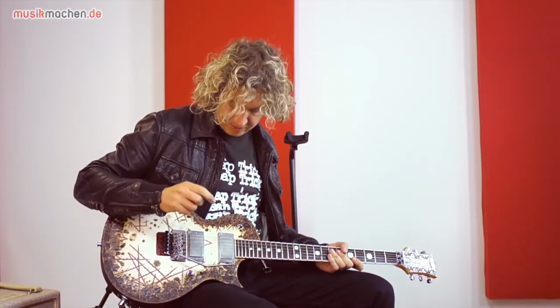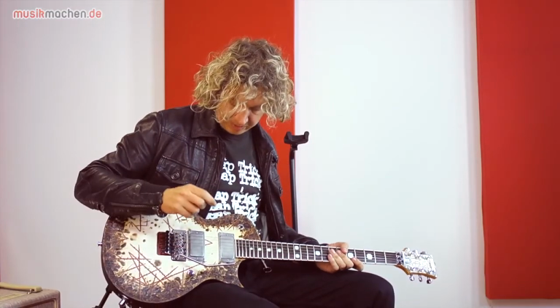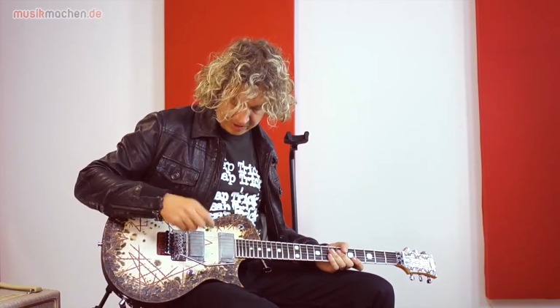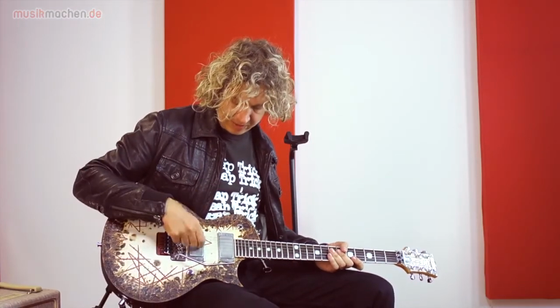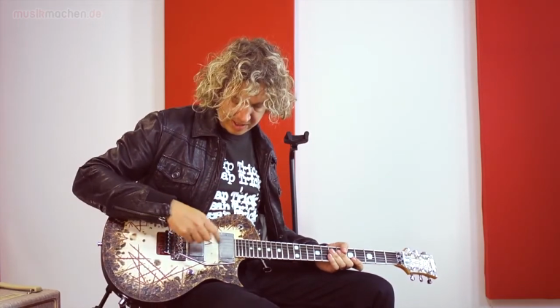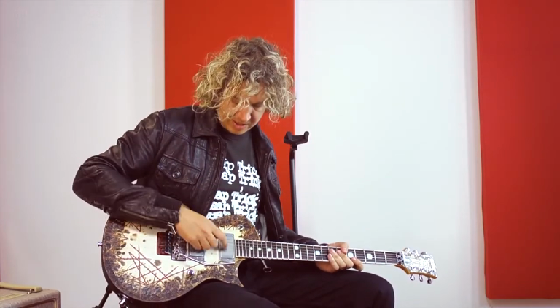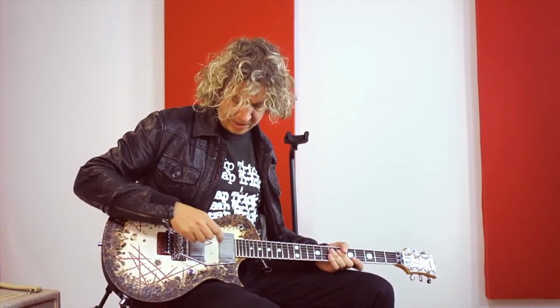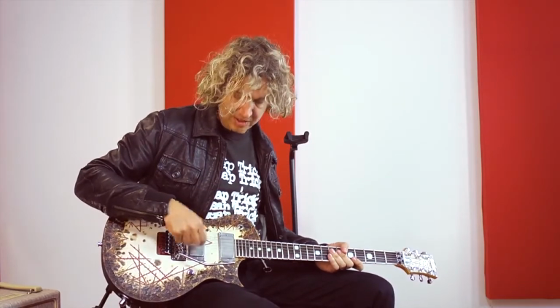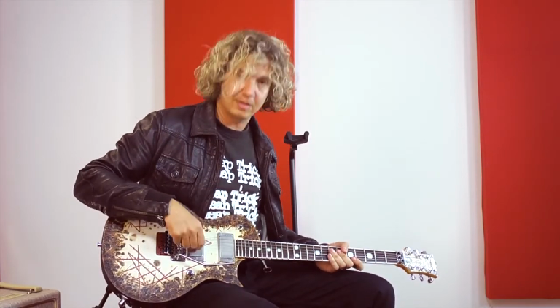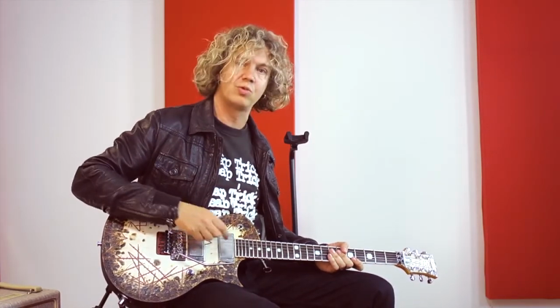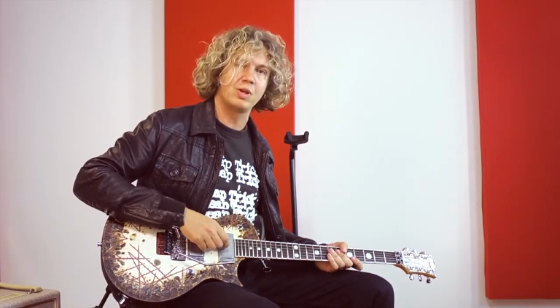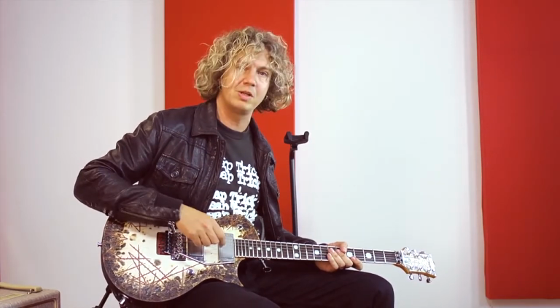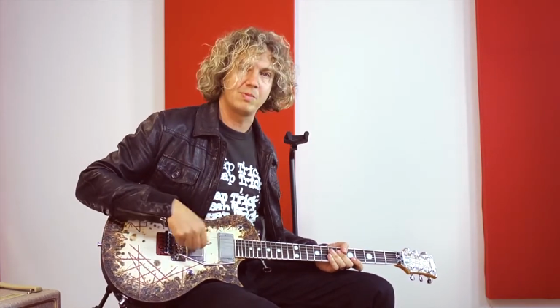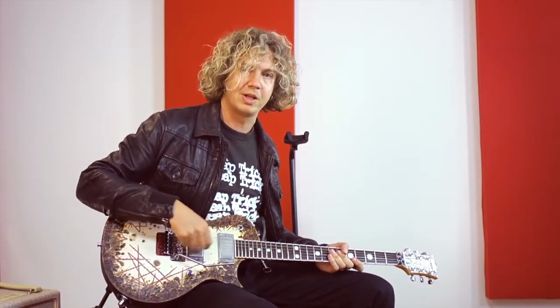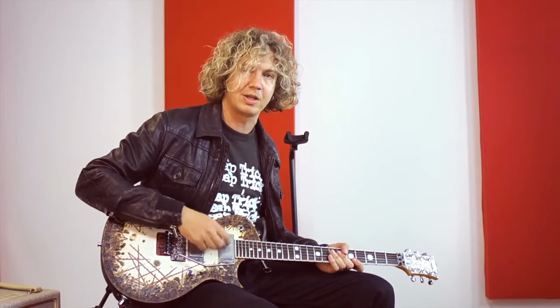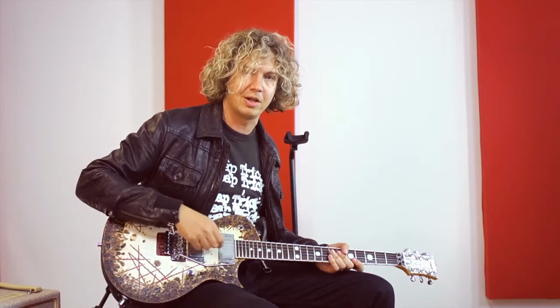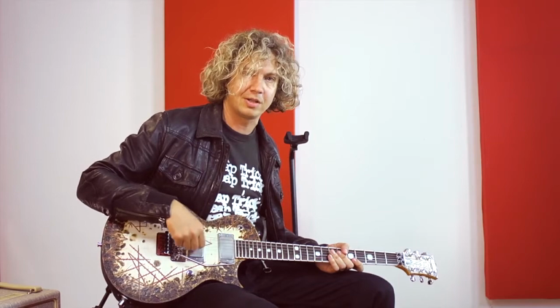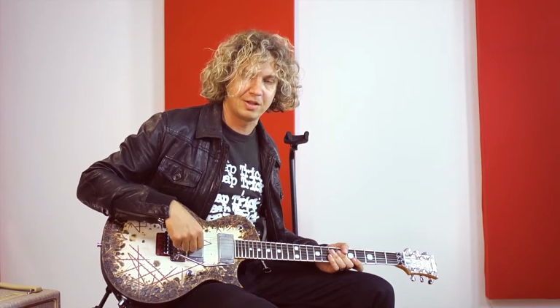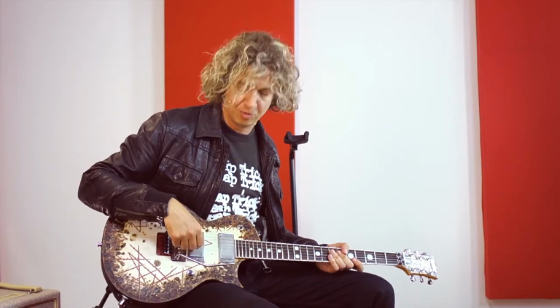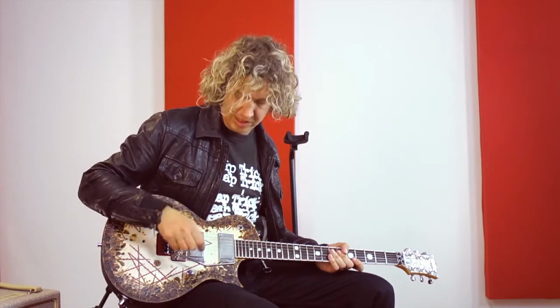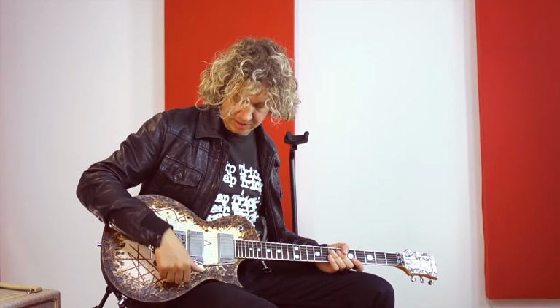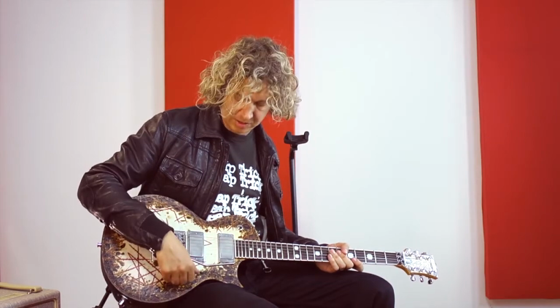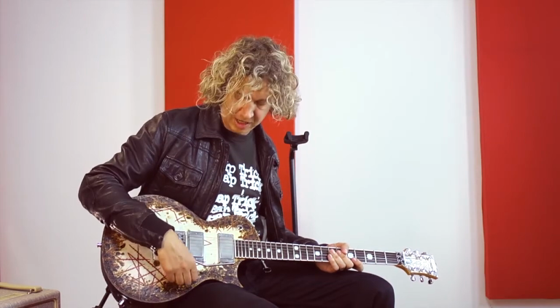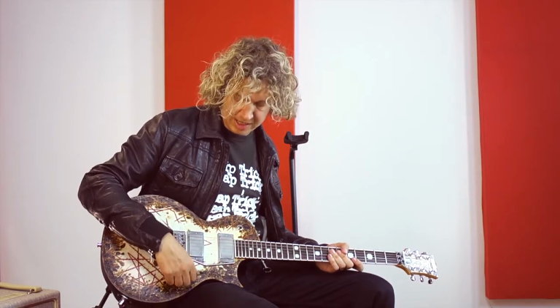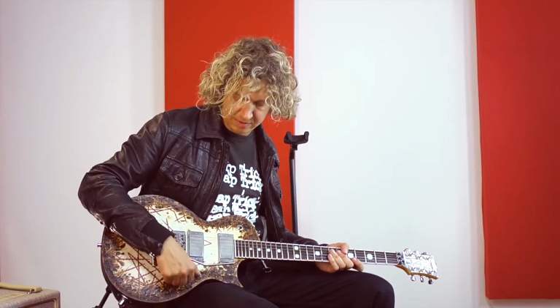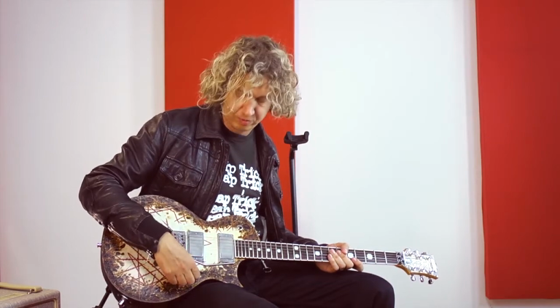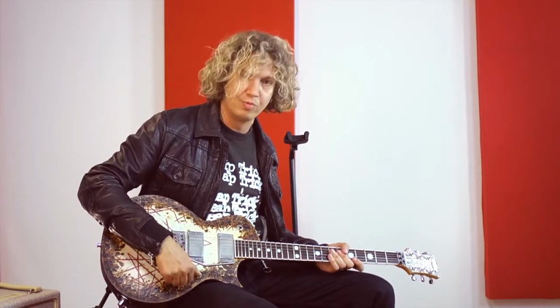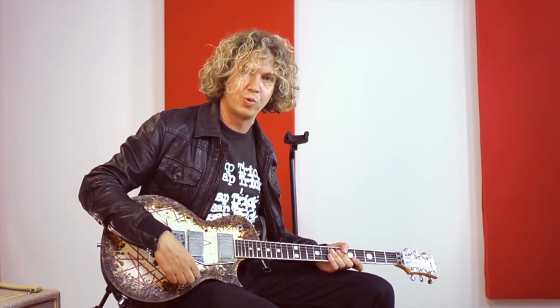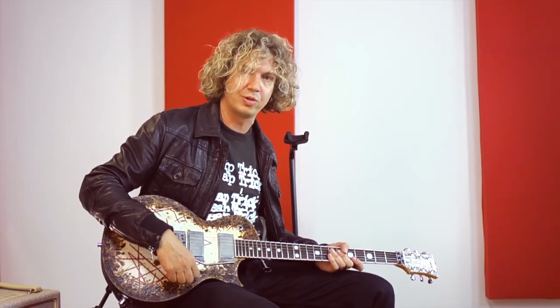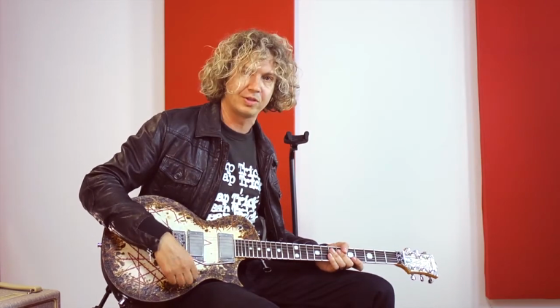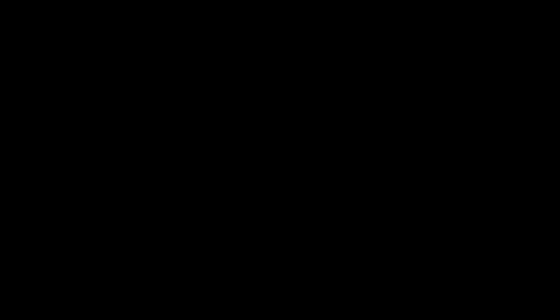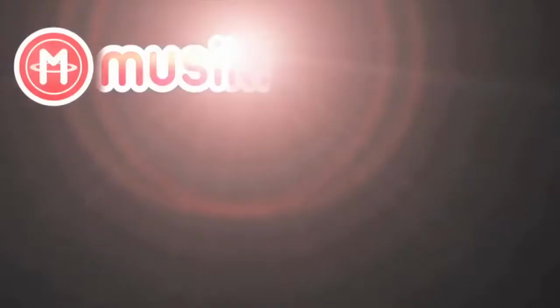Wir haben zwei EMG-Tonabnehmer, beides 81er-Modelle. Es gibt ein Volumen-Poti, das war's dann.